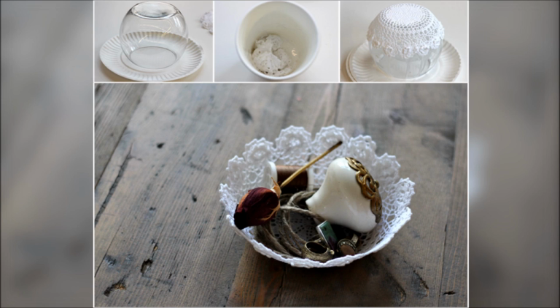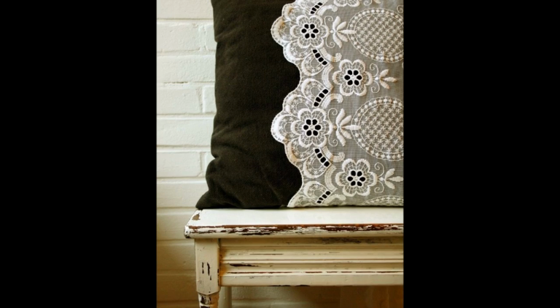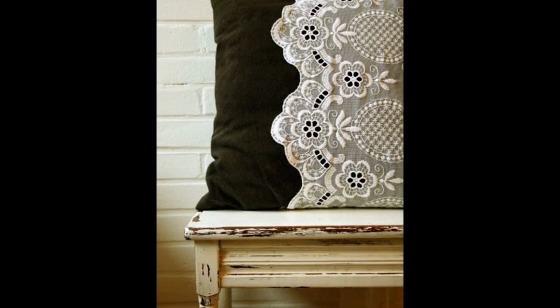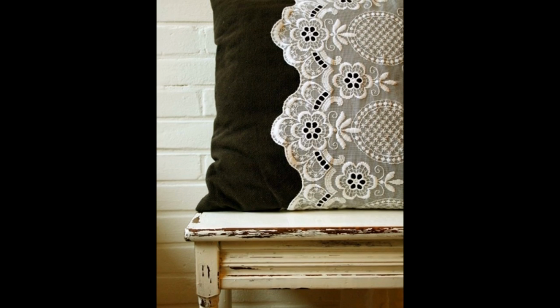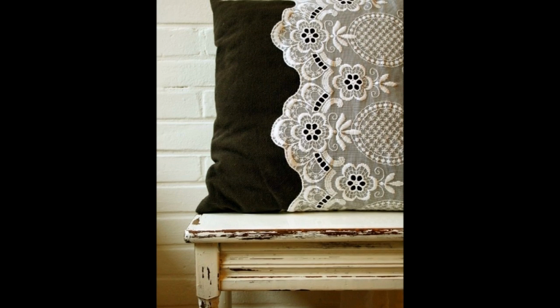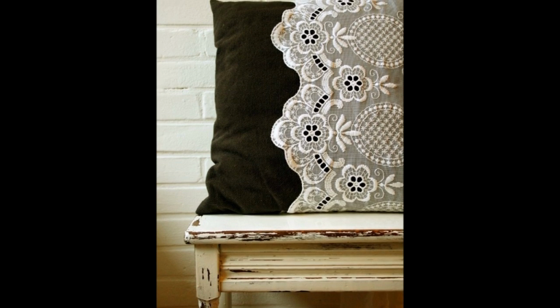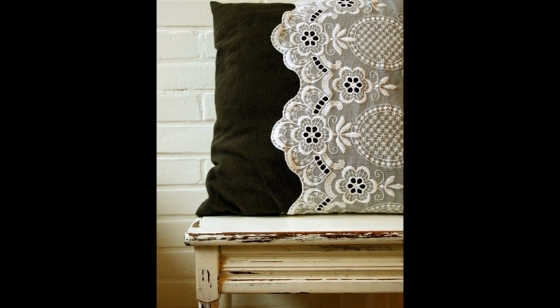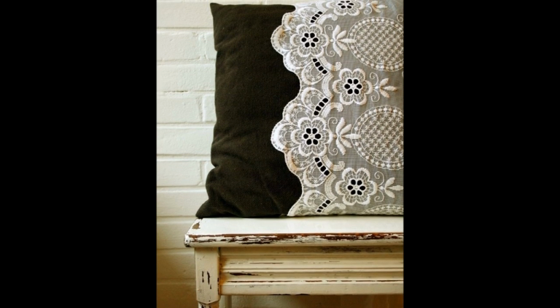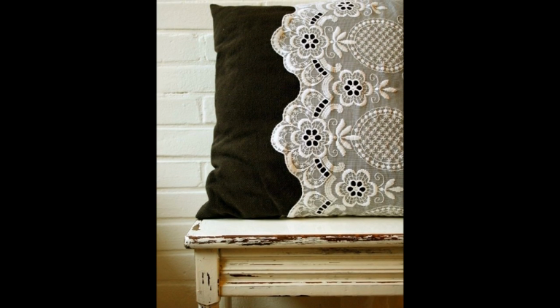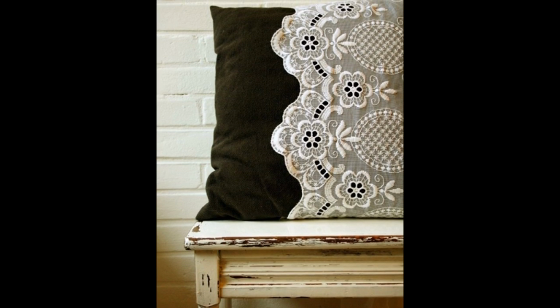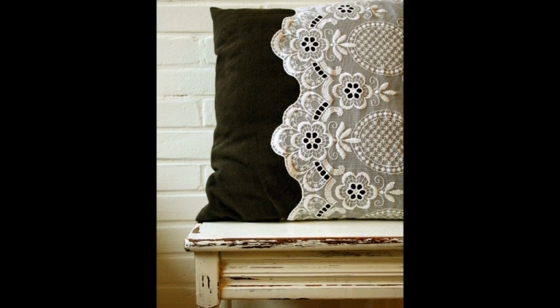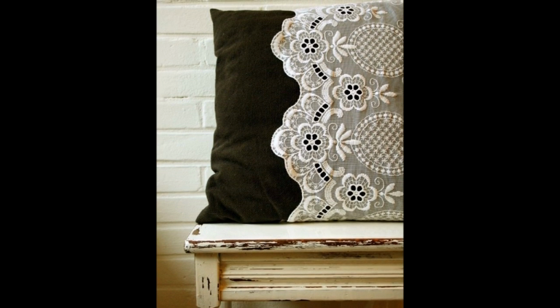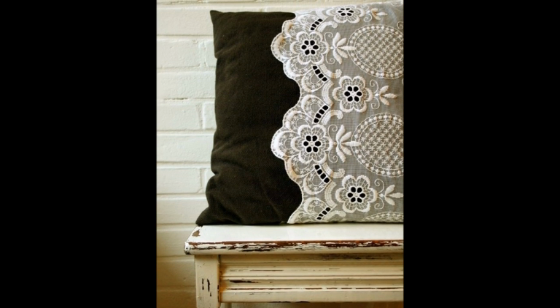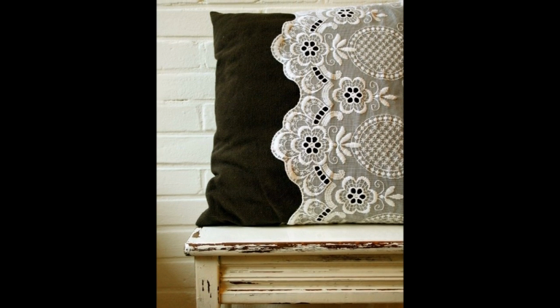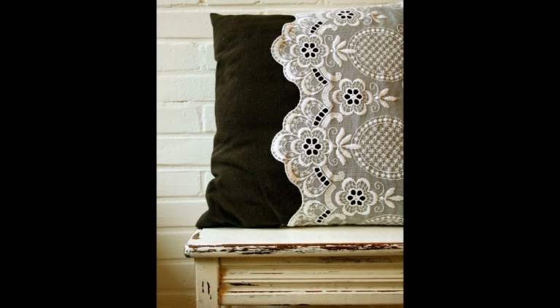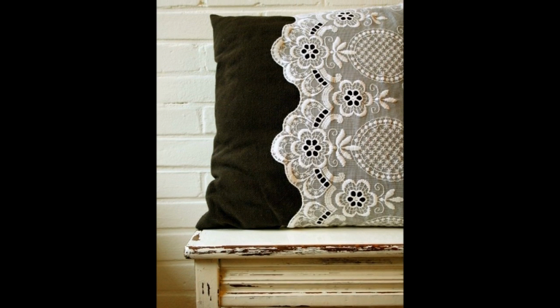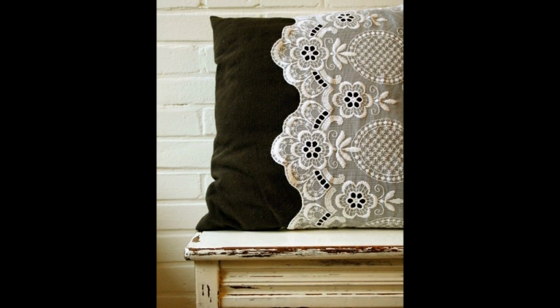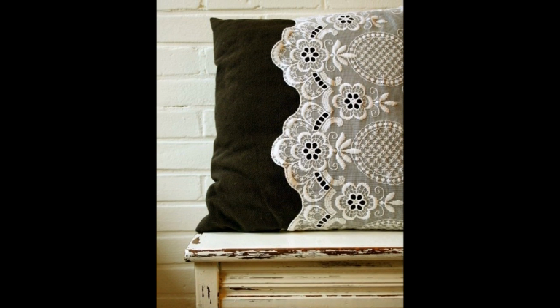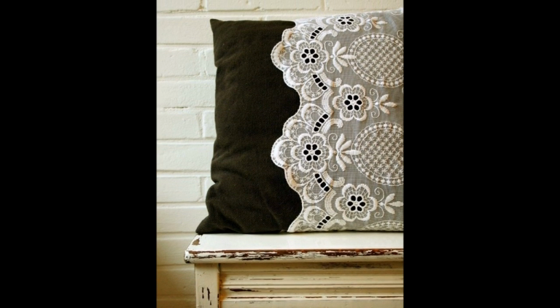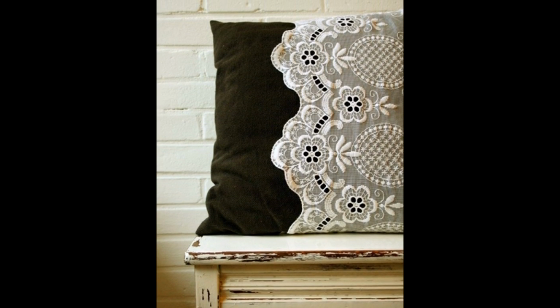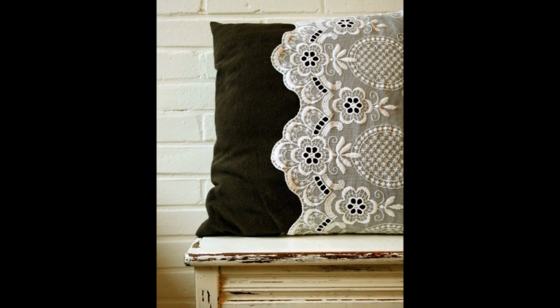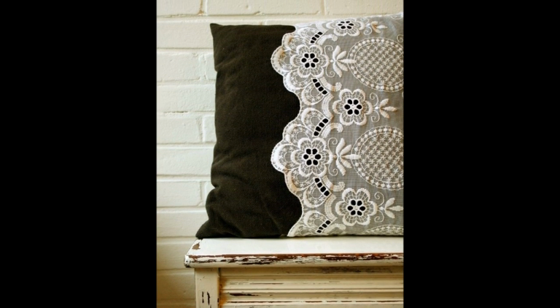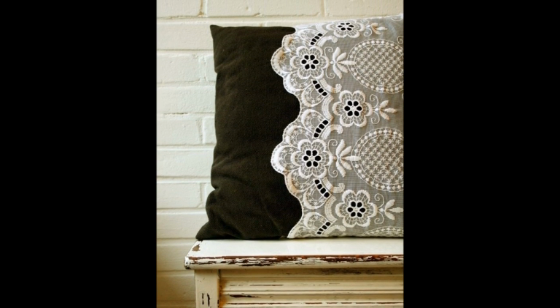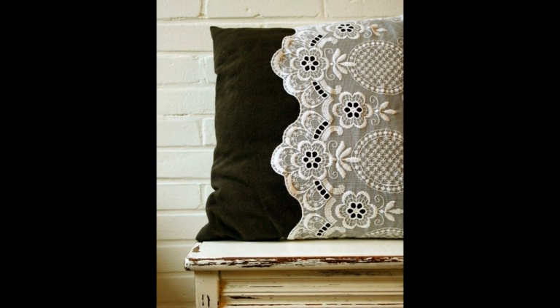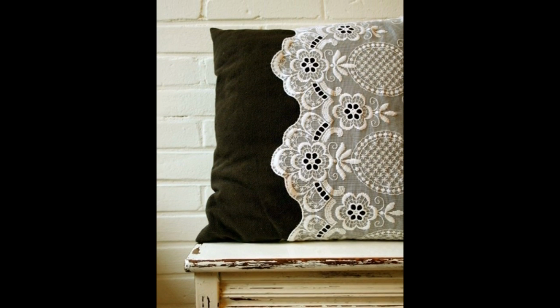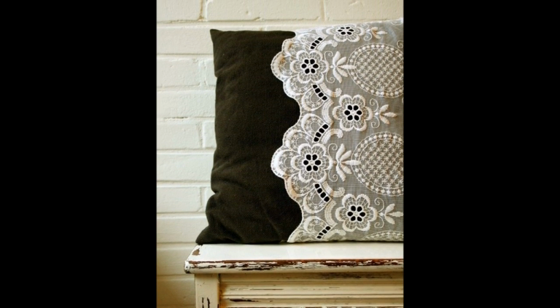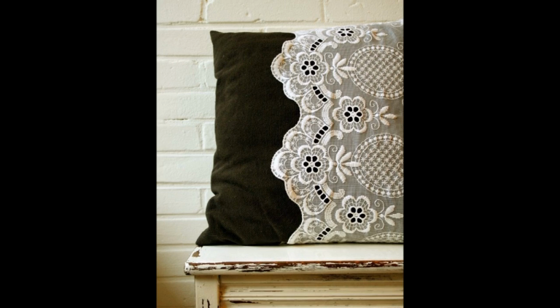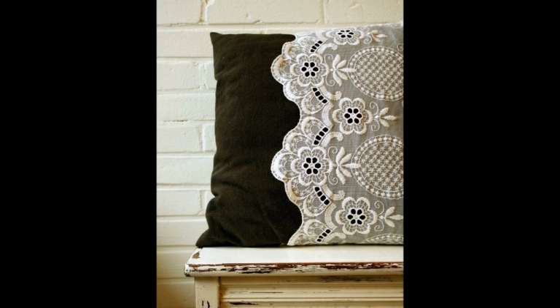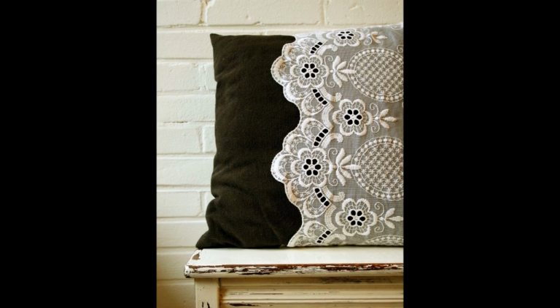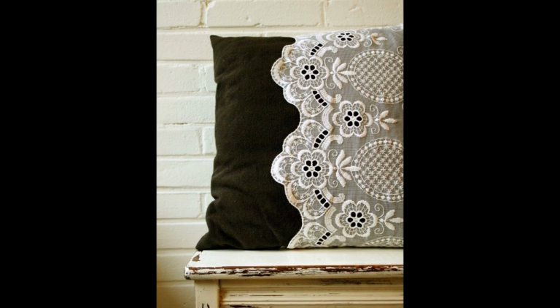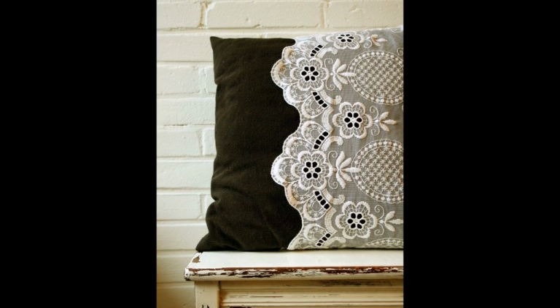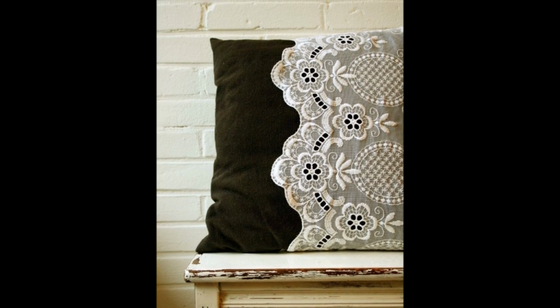Project 5: Add a little lace to upgrade a basic throw pillow. This is so cute and lovely.